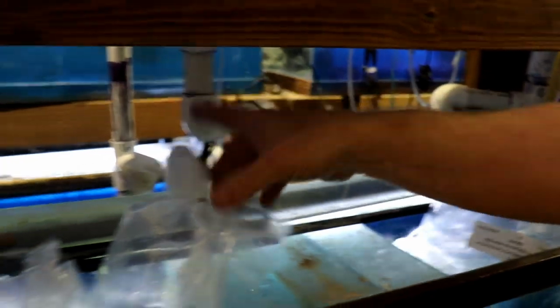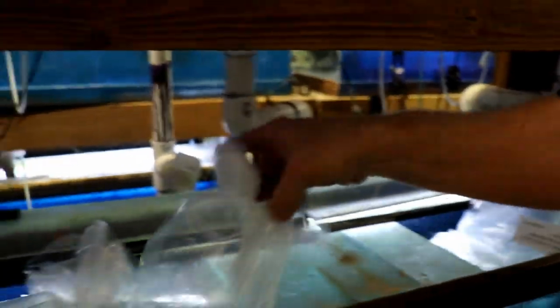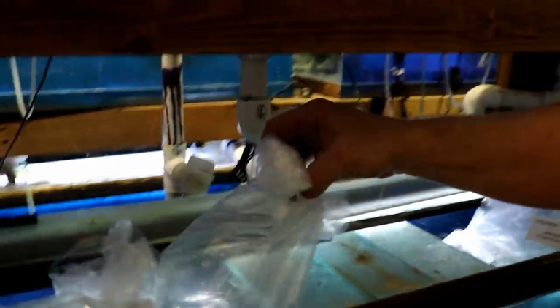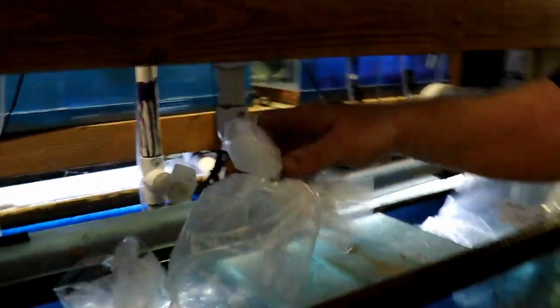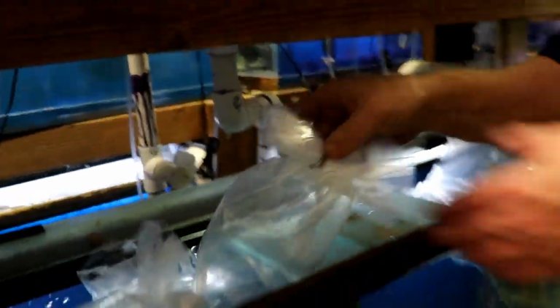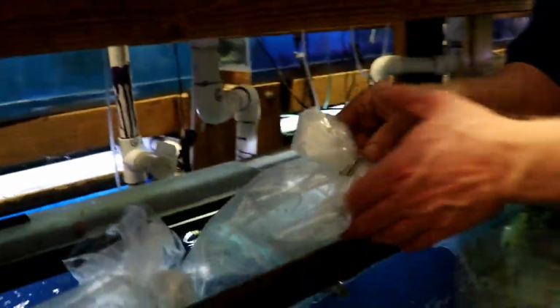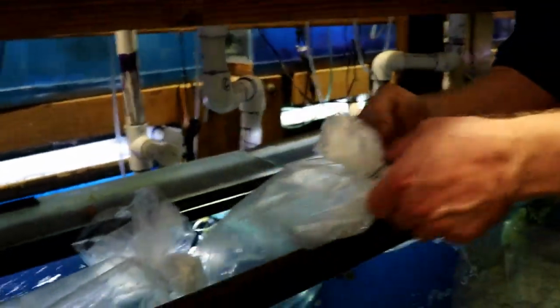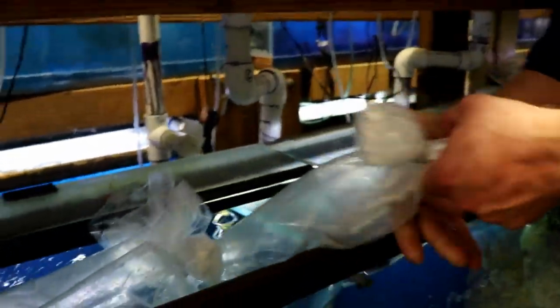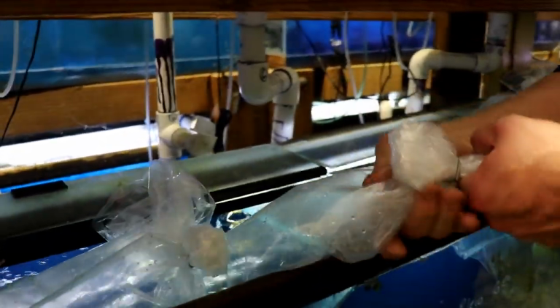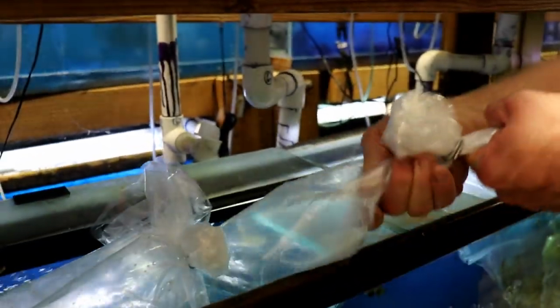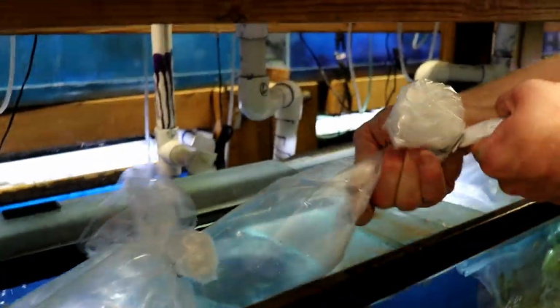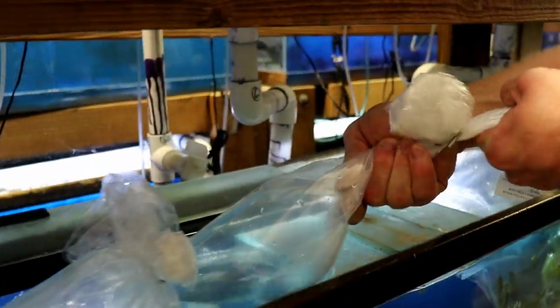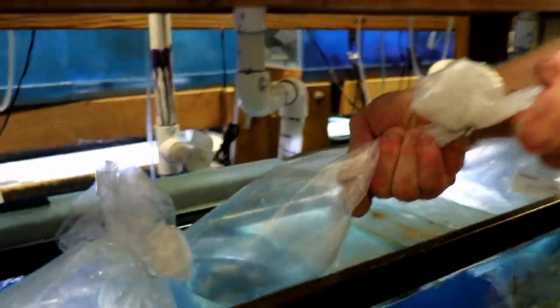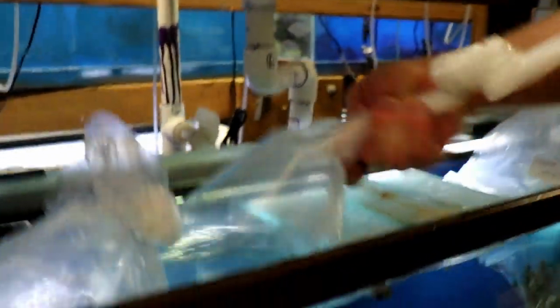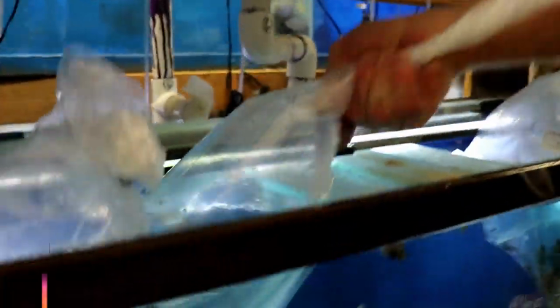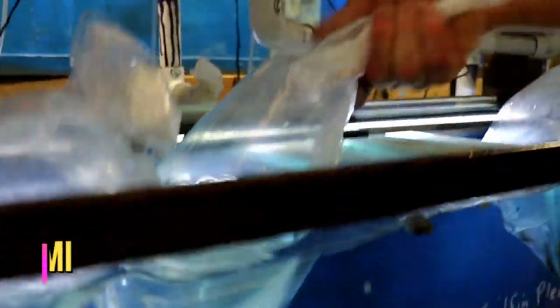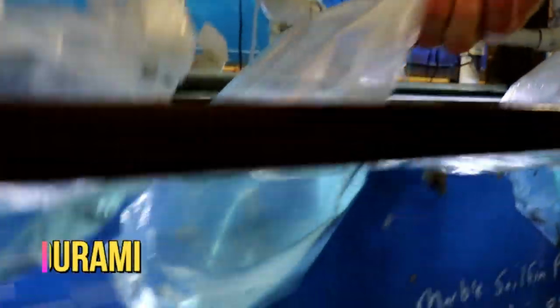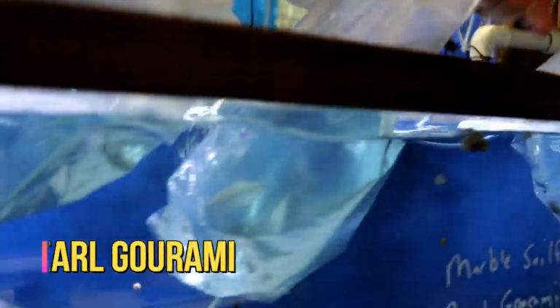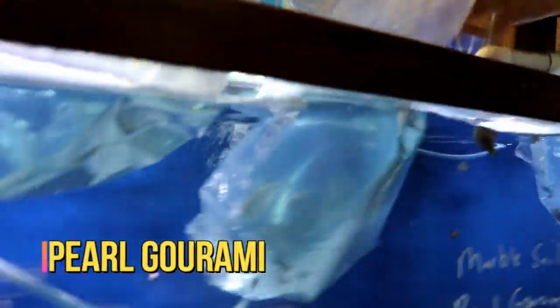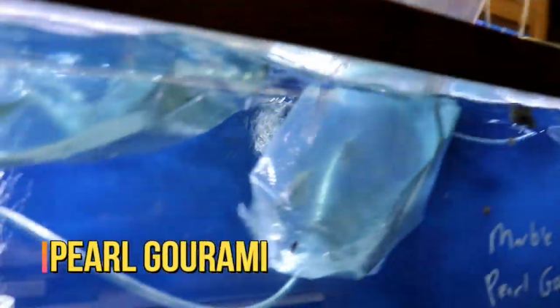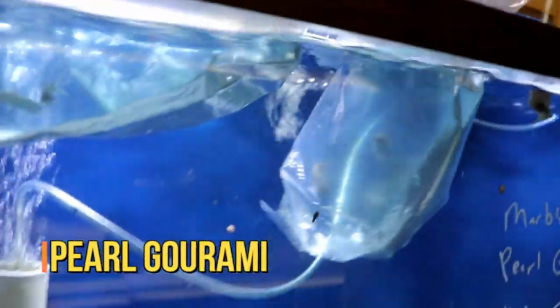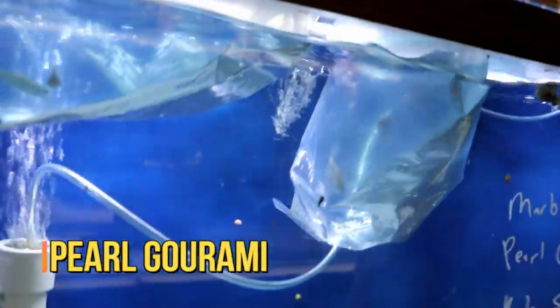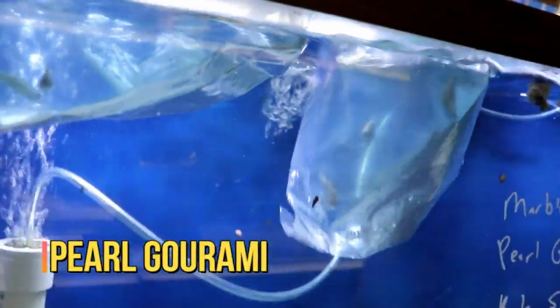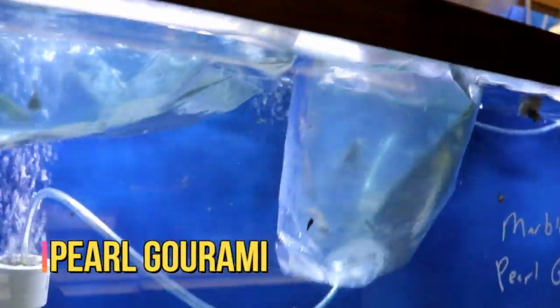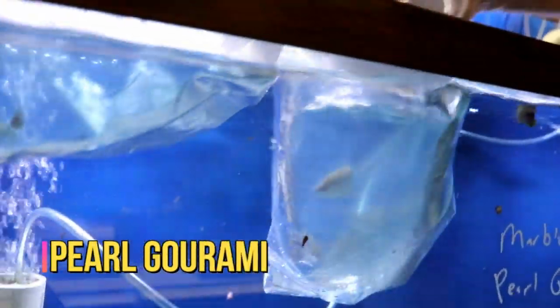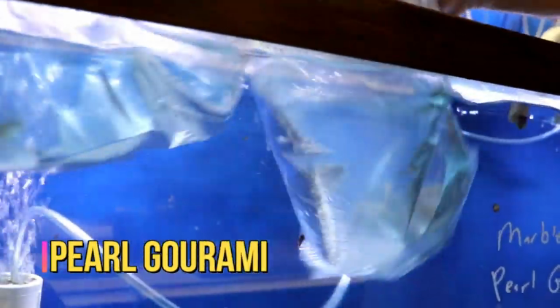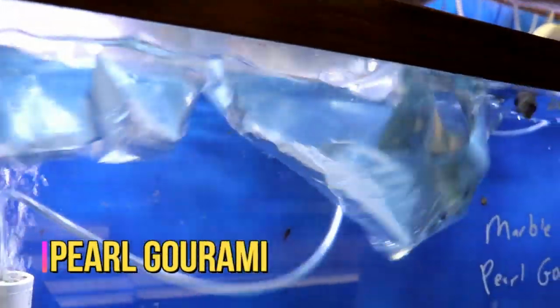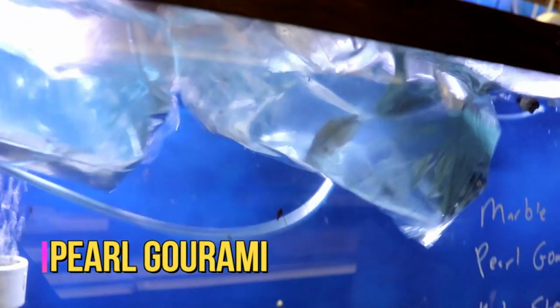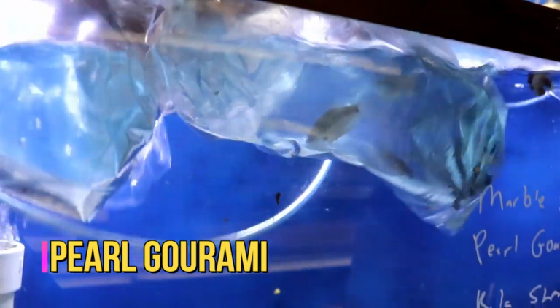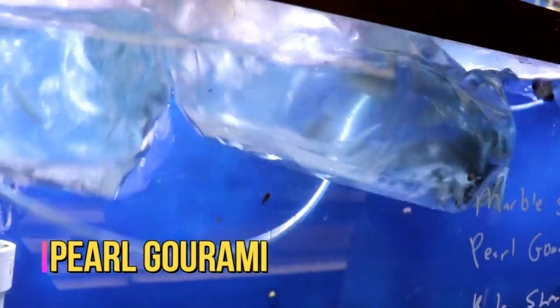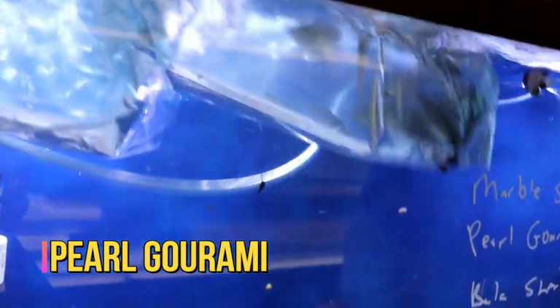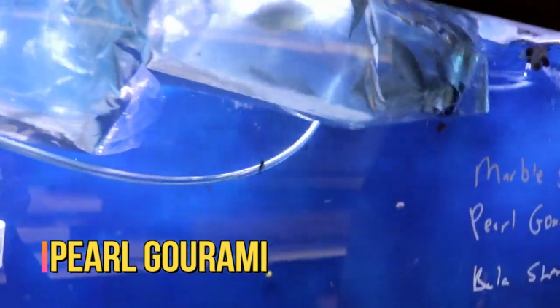Got some pearl gouramis. These are really pretty with little pearl dots on them.